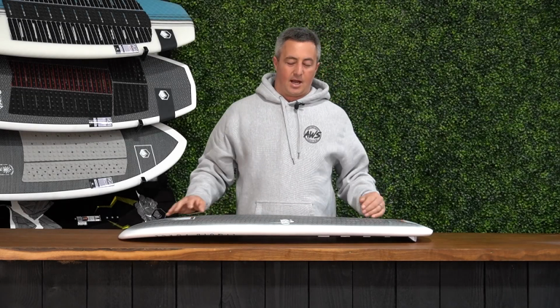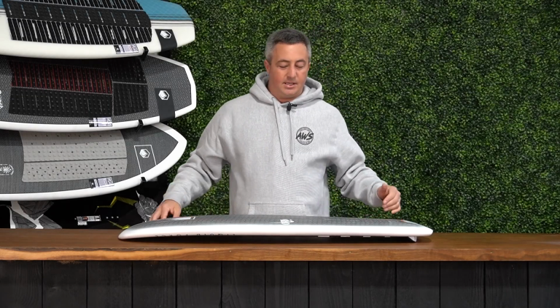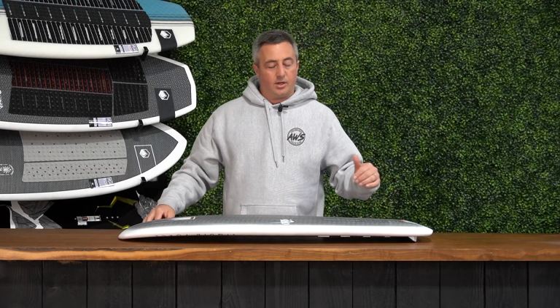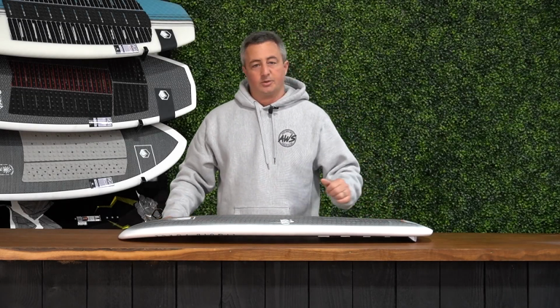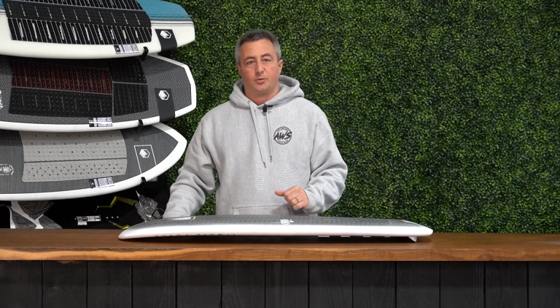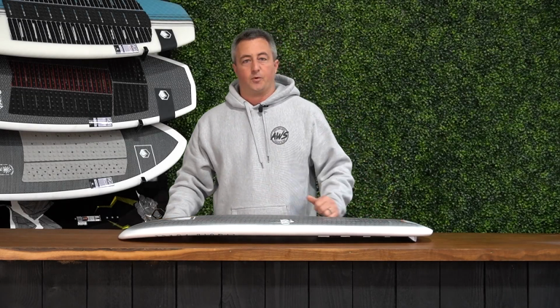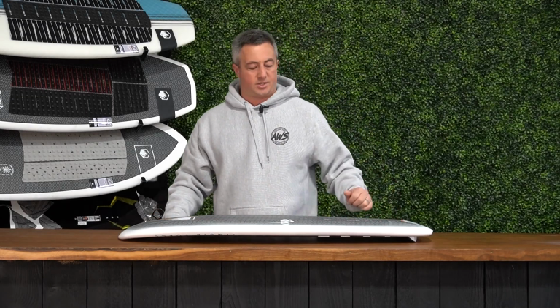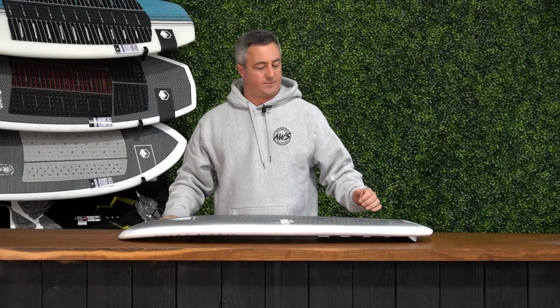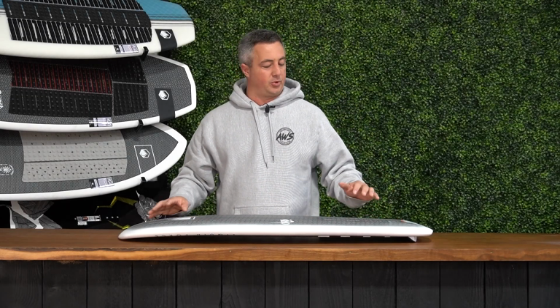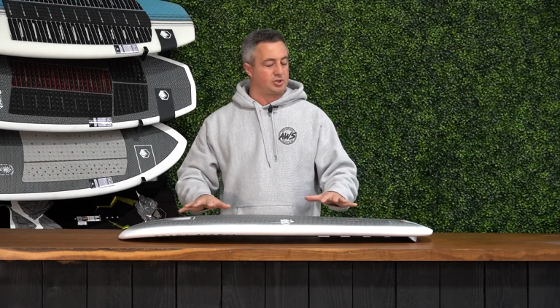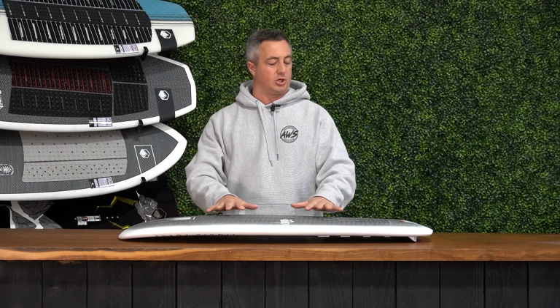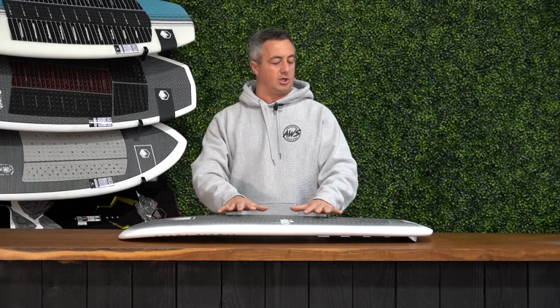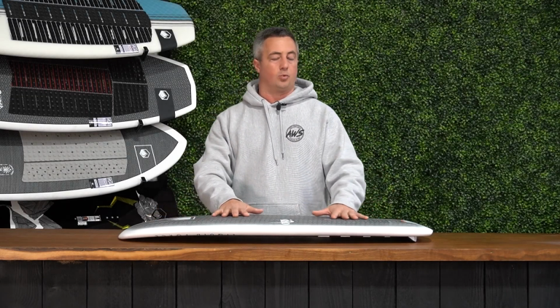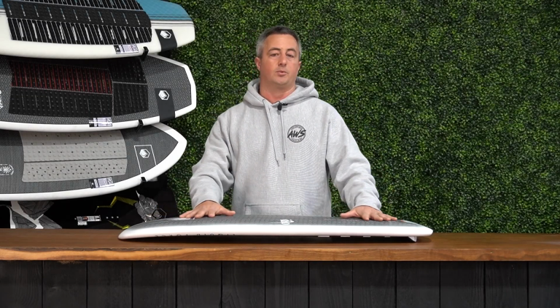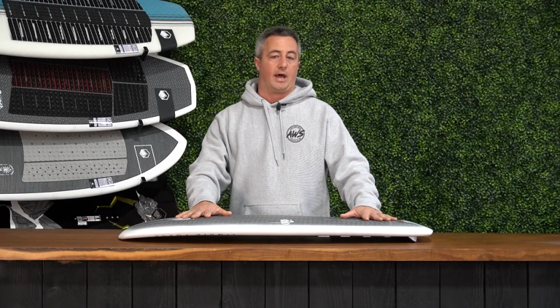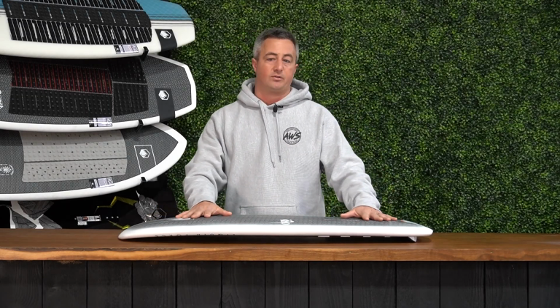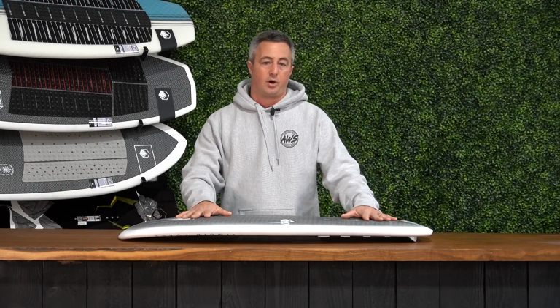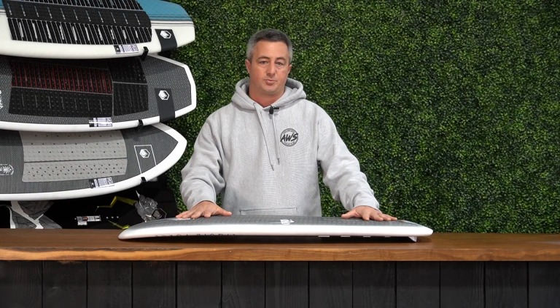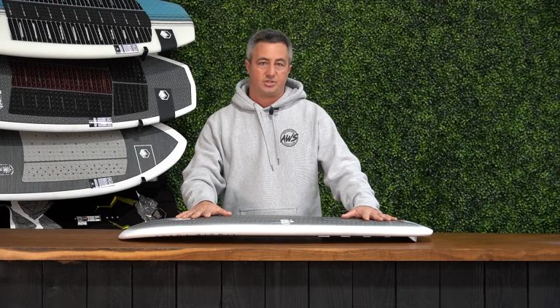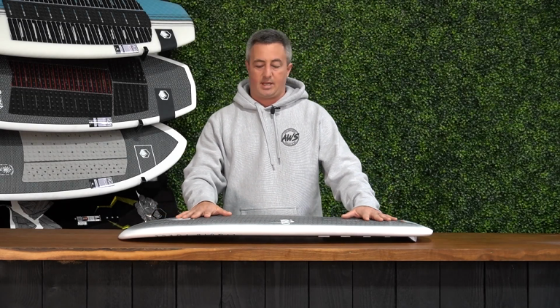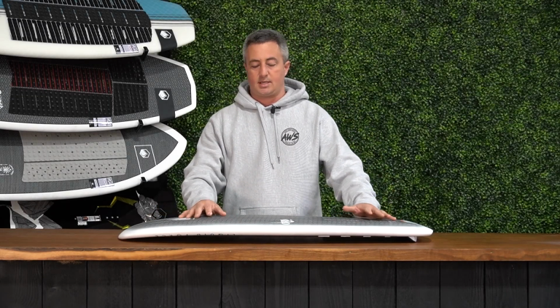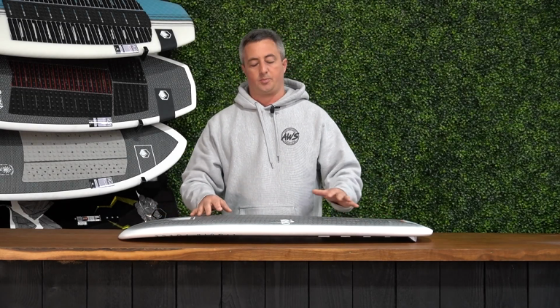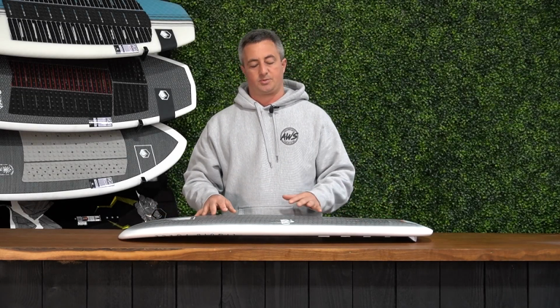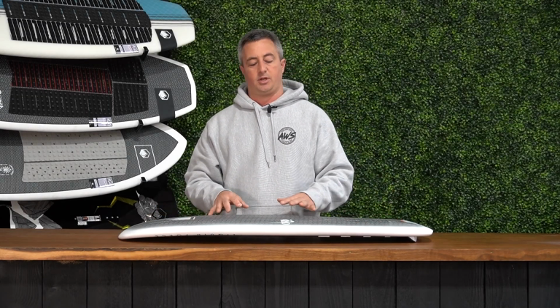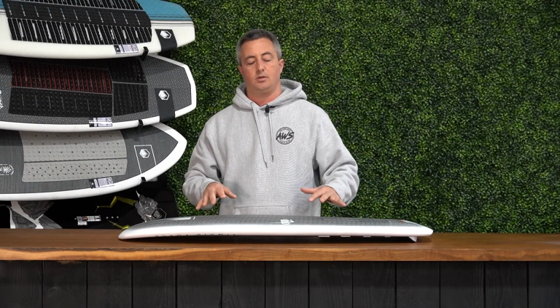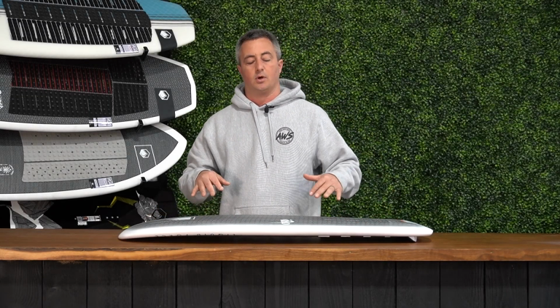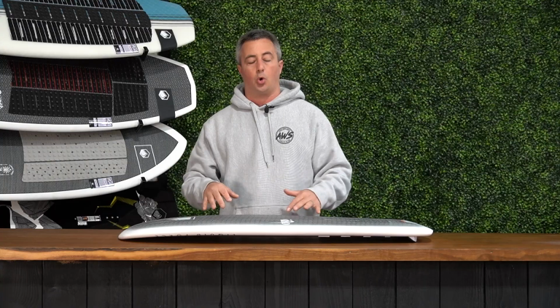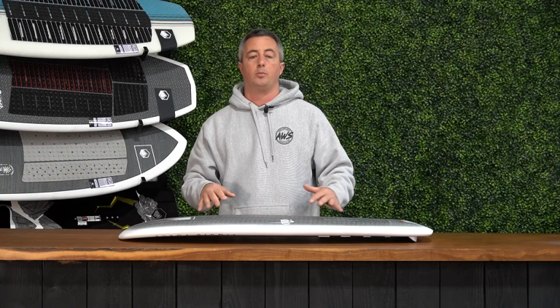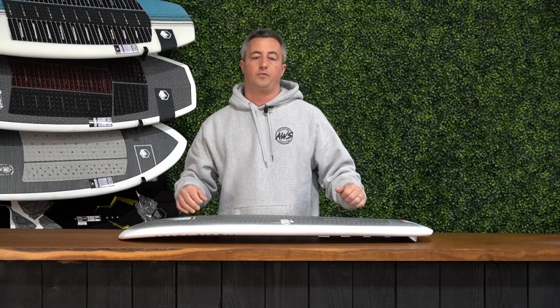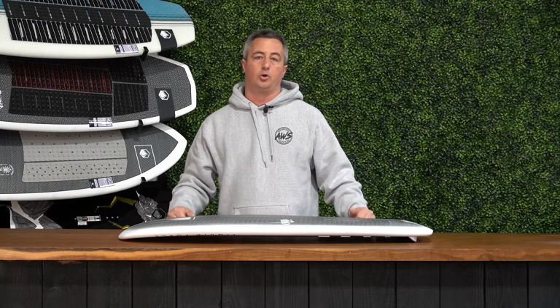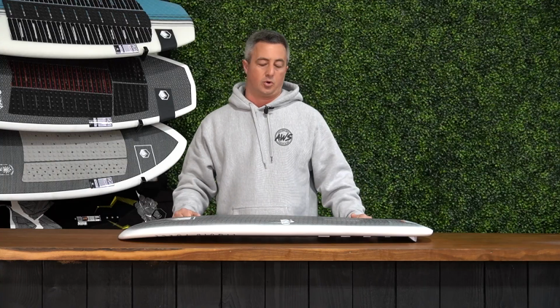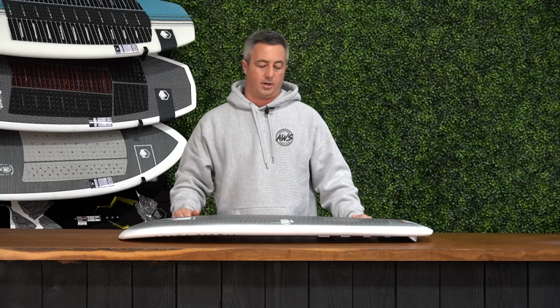Neil here with Liquid Force. I have the pleasure of working with Active Water Sports today to help explain to you the Orb Foil Board.